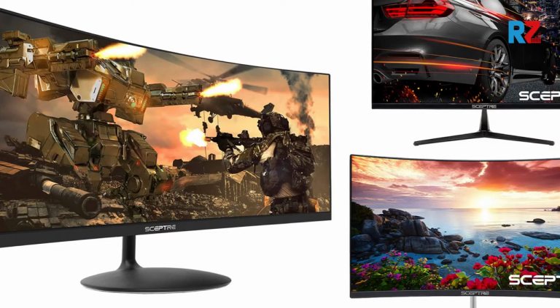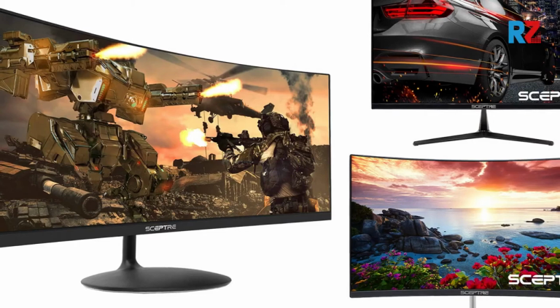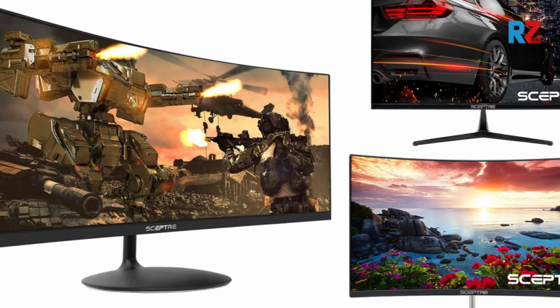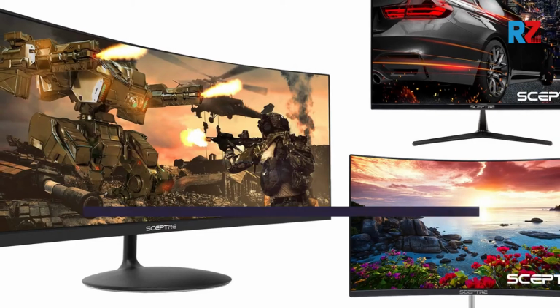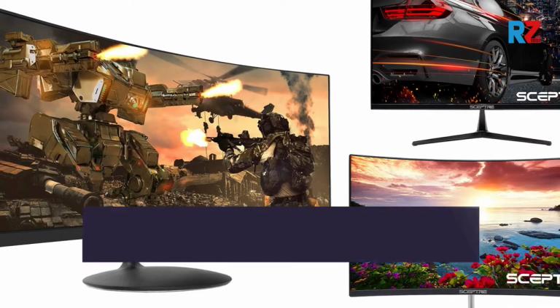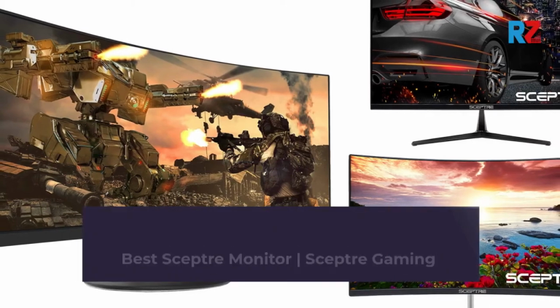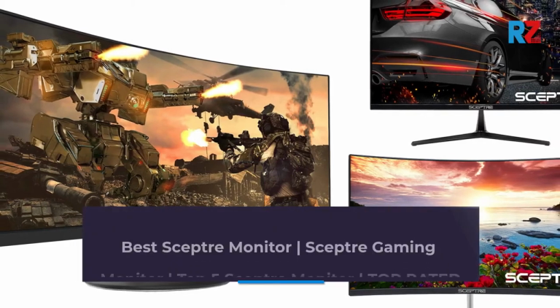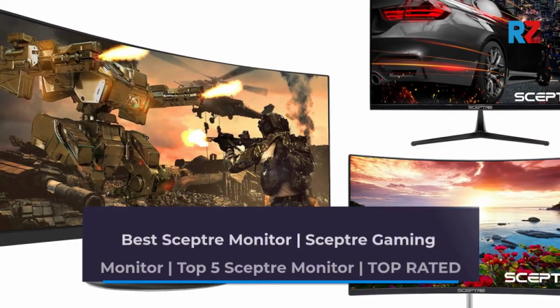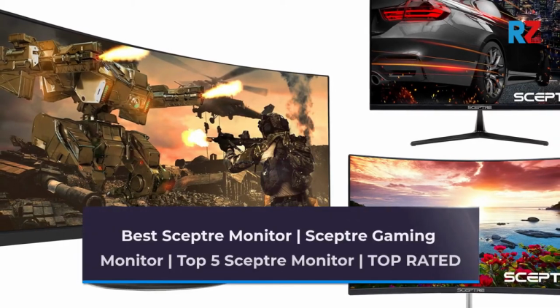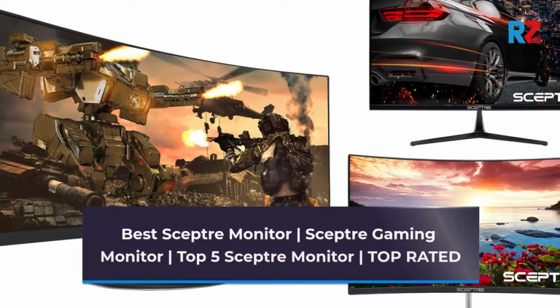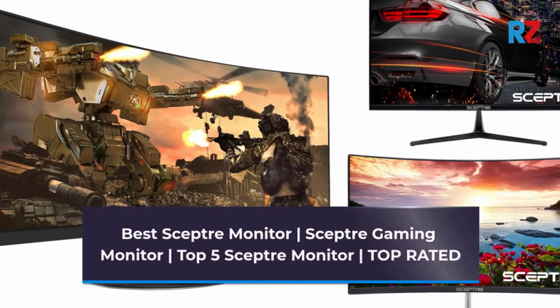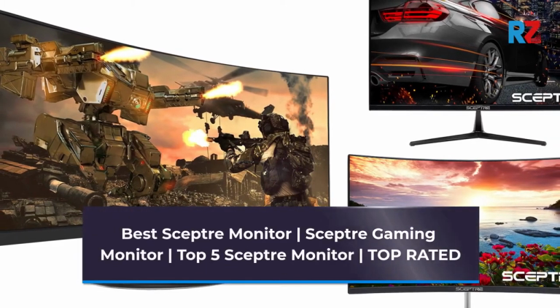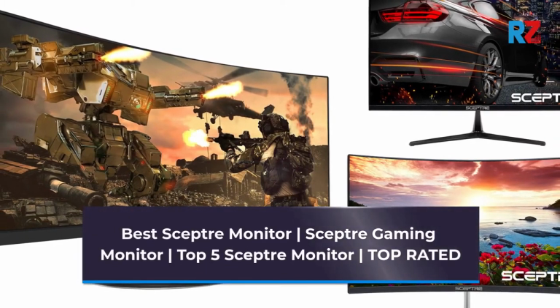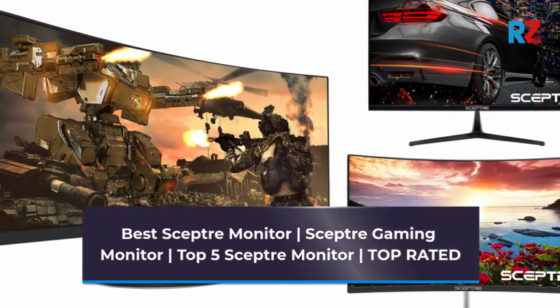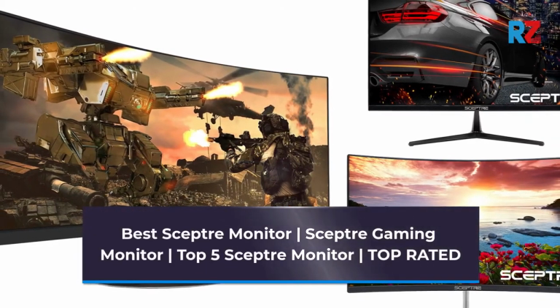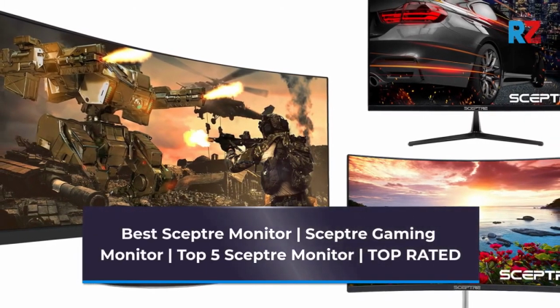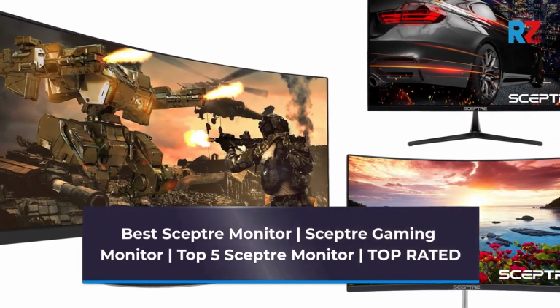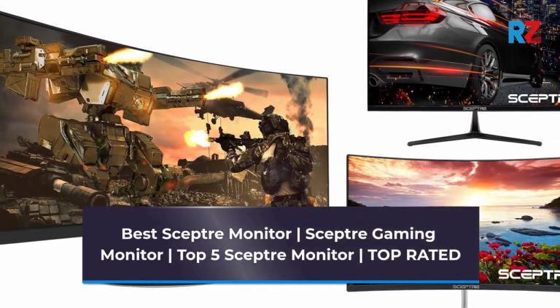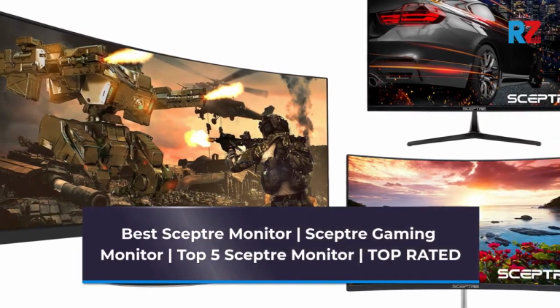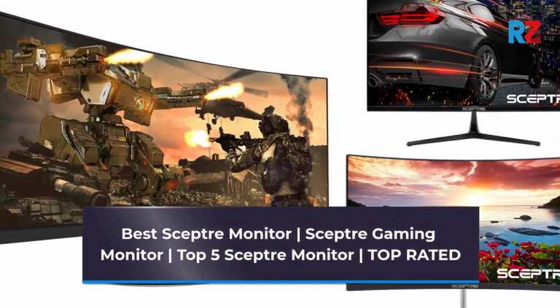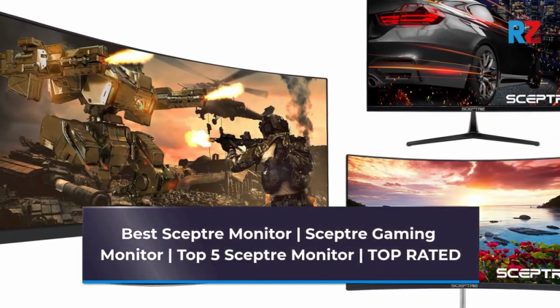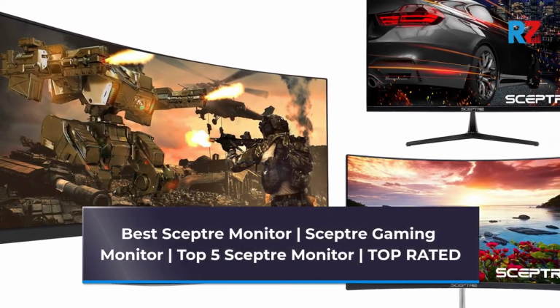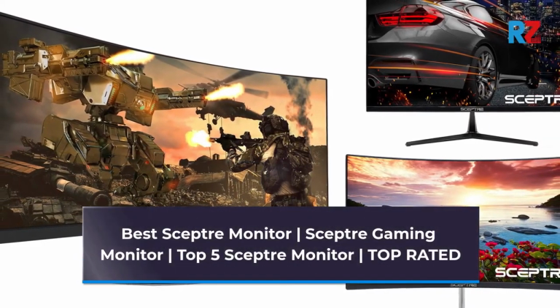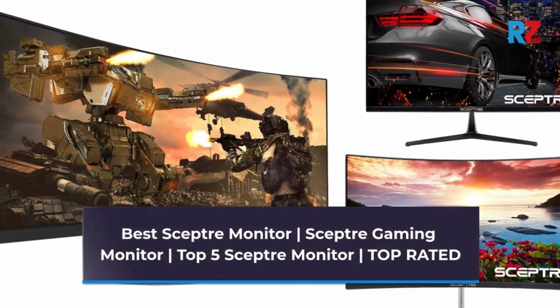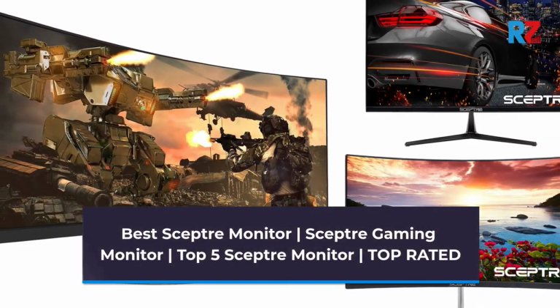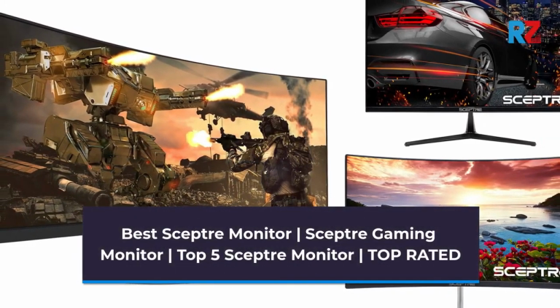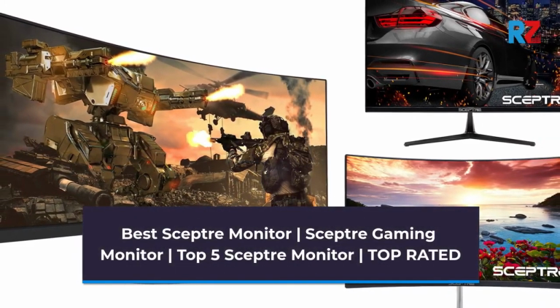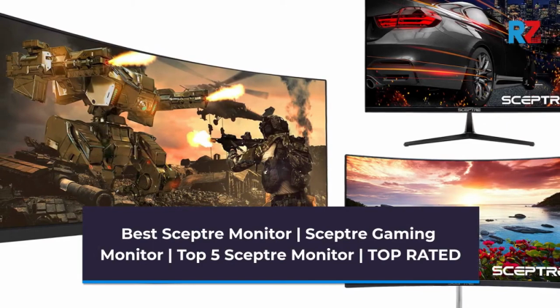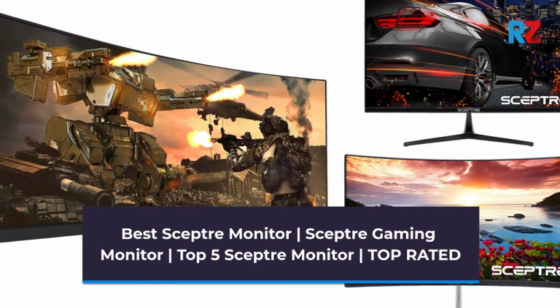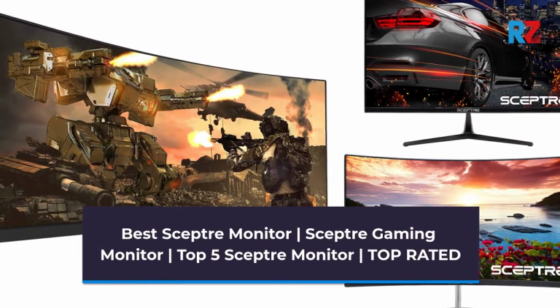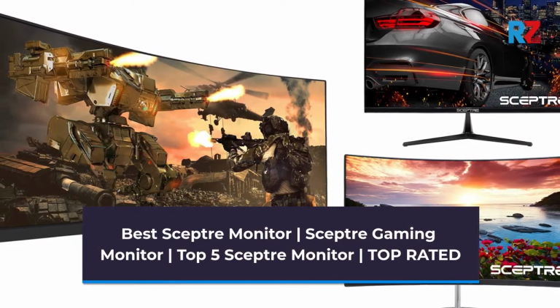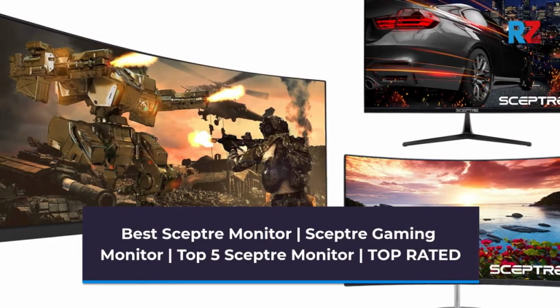Best Scepter Monitor. Scepter Gaming Monitor. Top 5 Scepter Monitors. Top Rated.